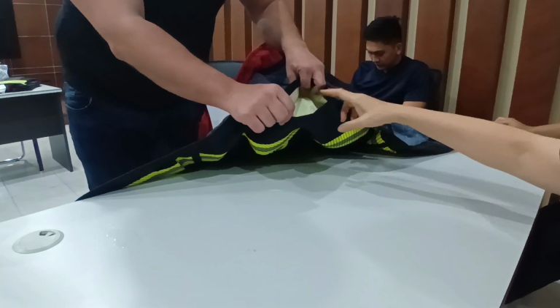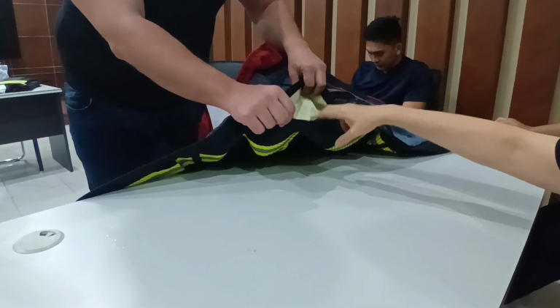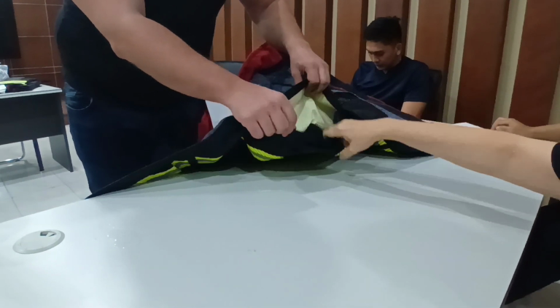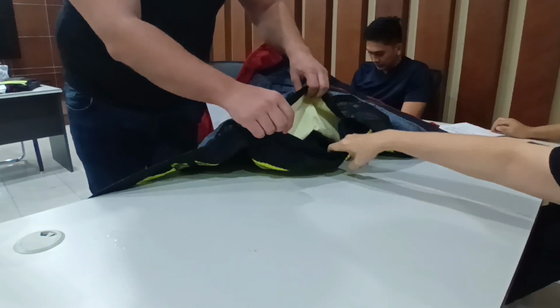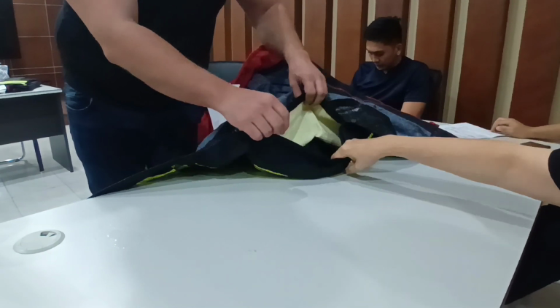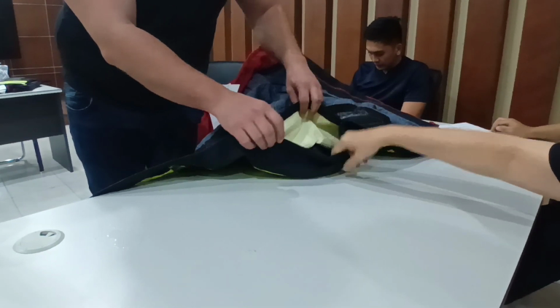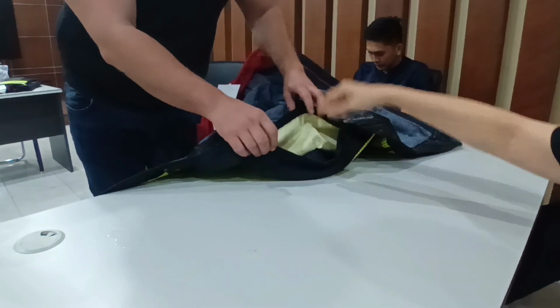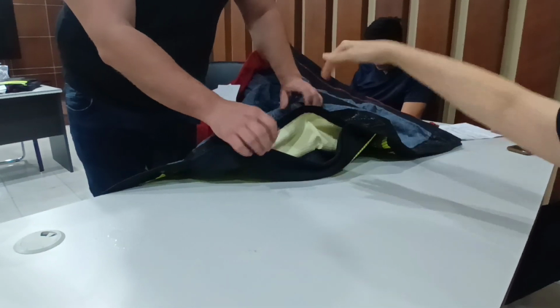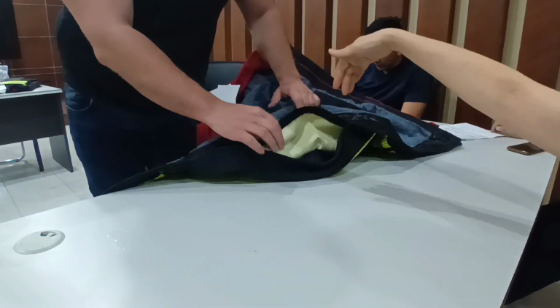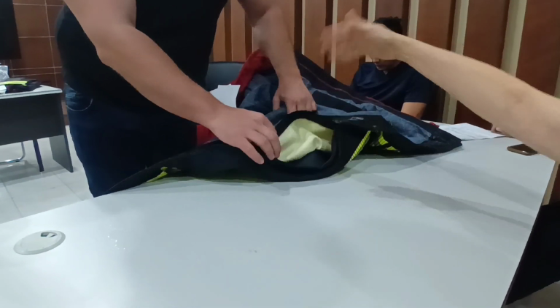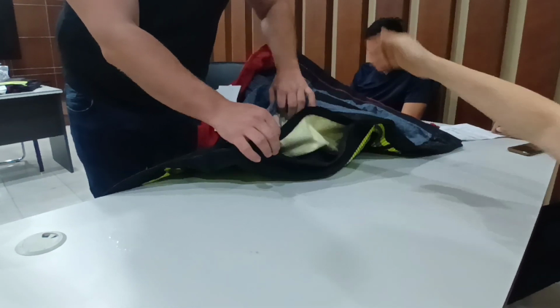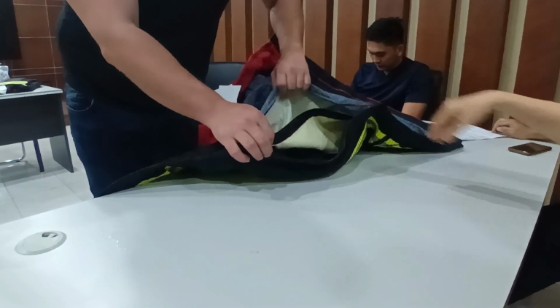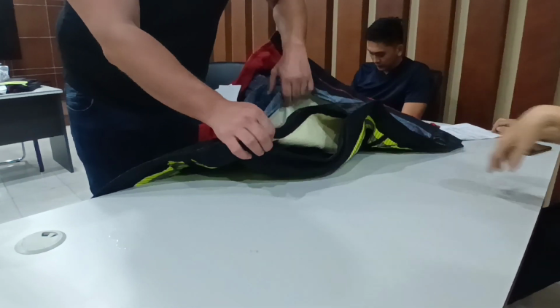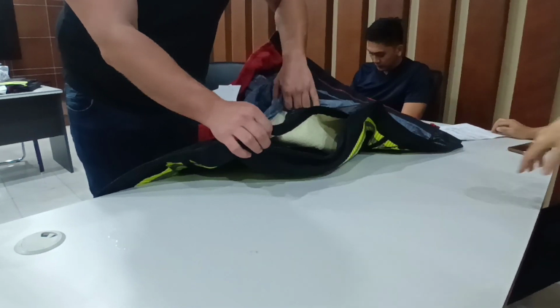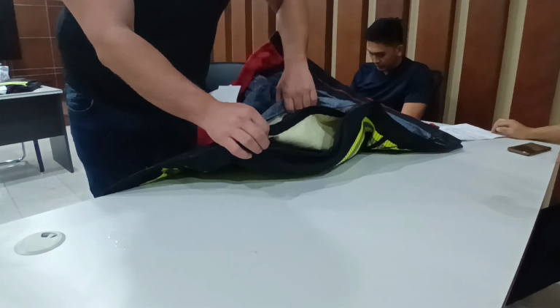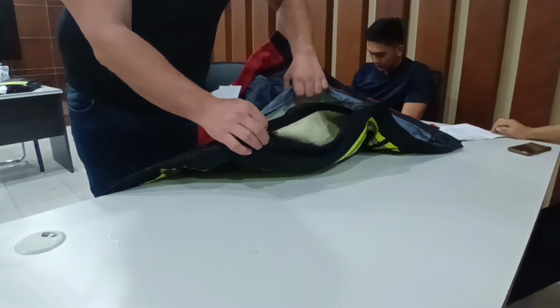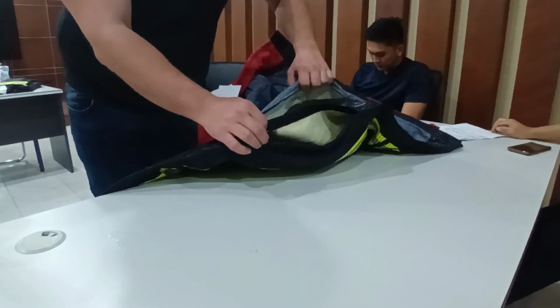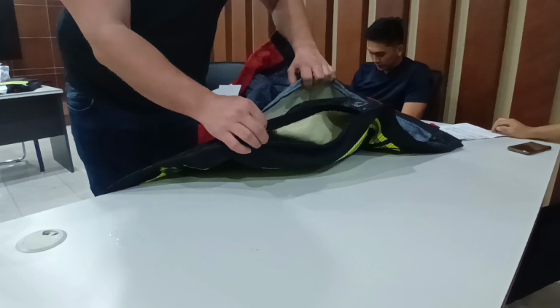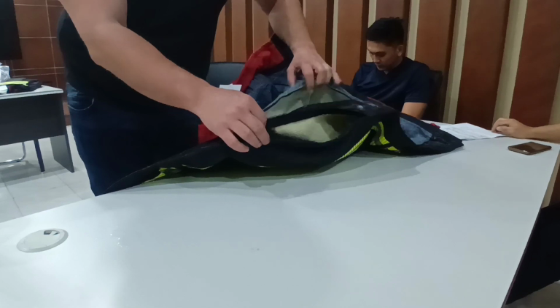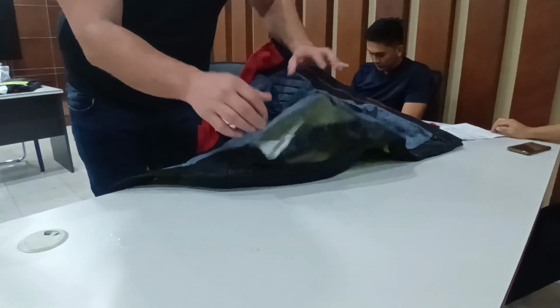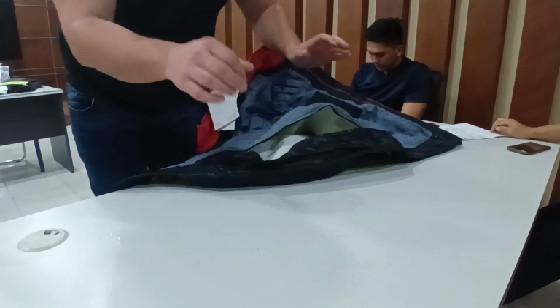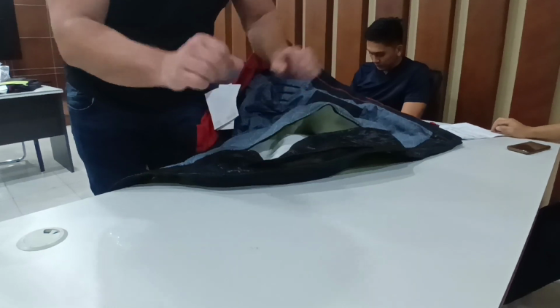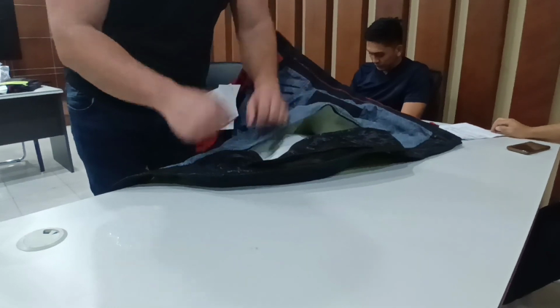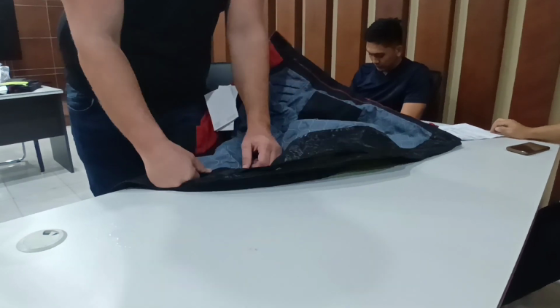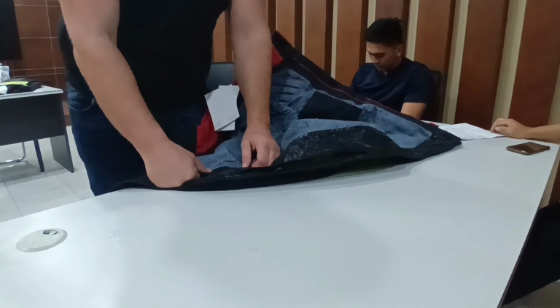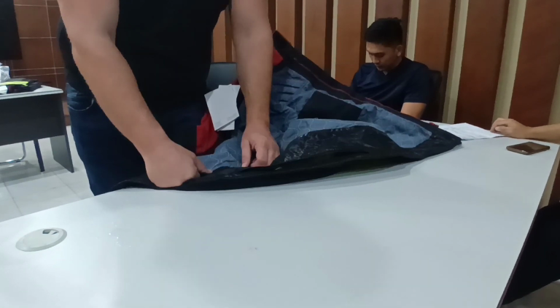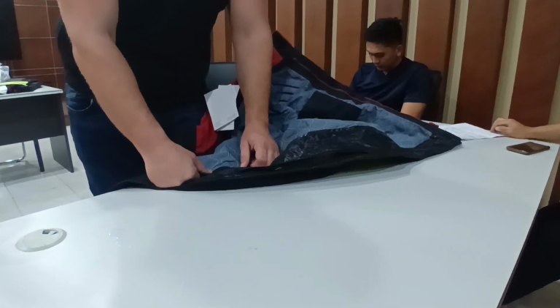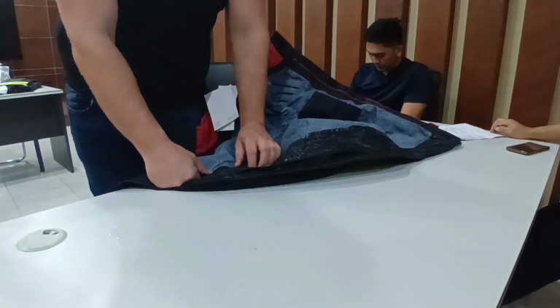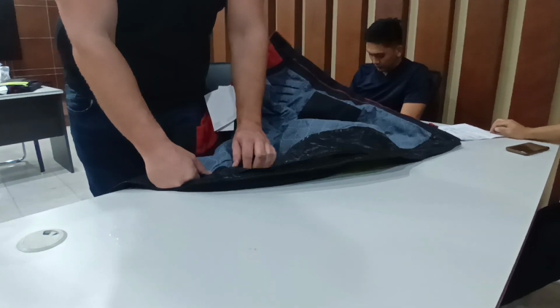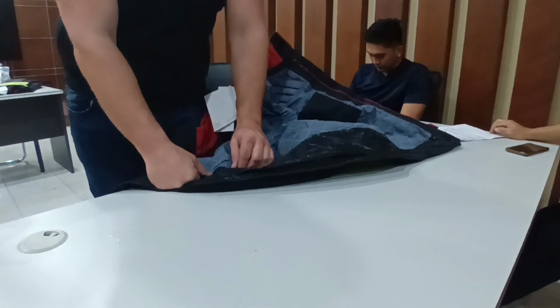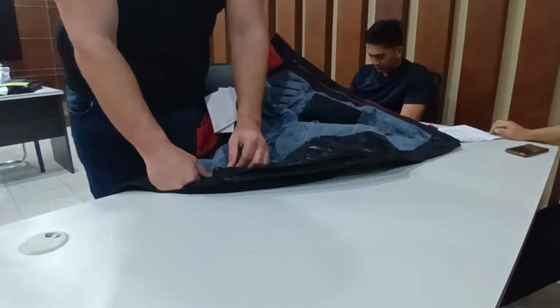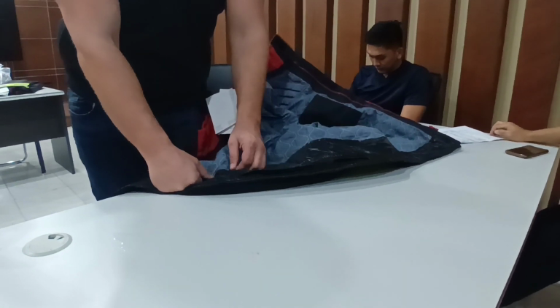So you can see the first layer and the second layer, and check both sides of the membrane.